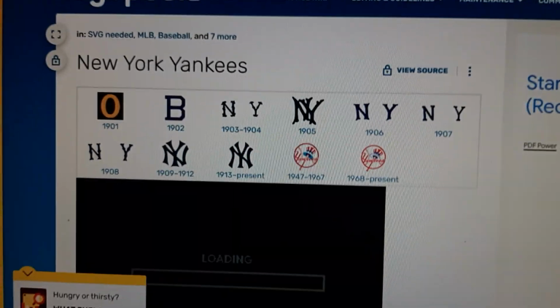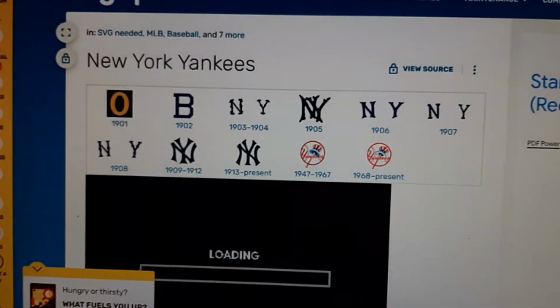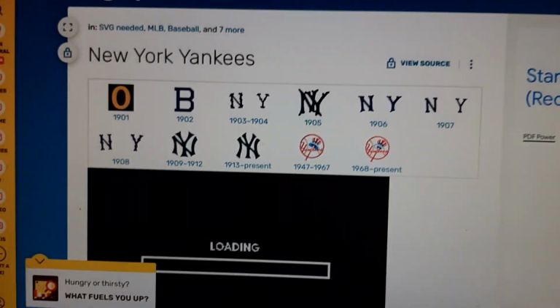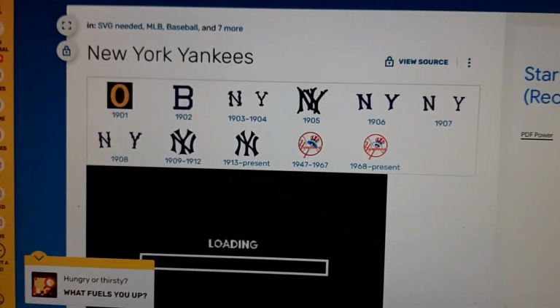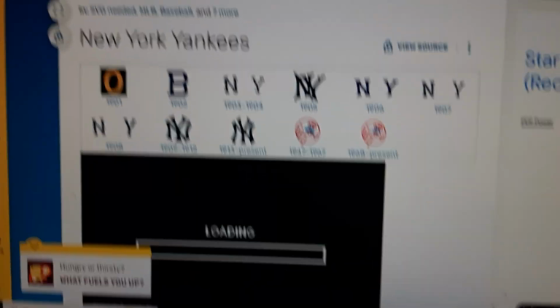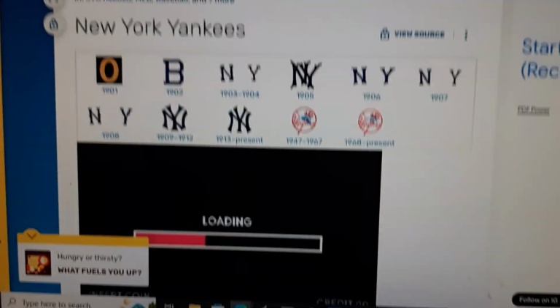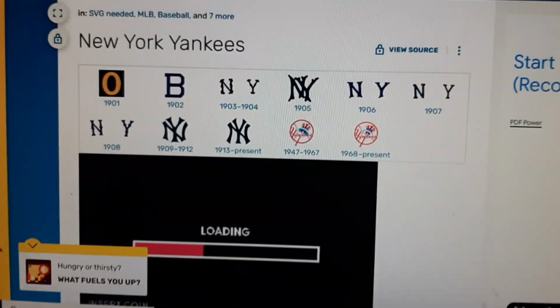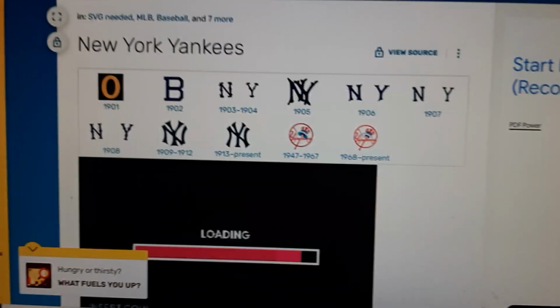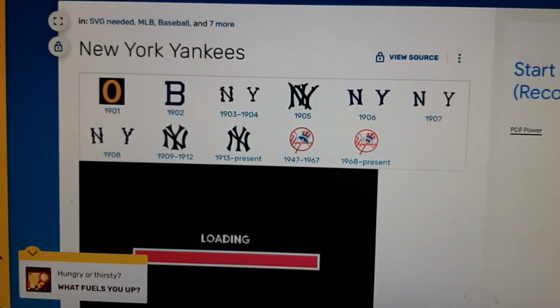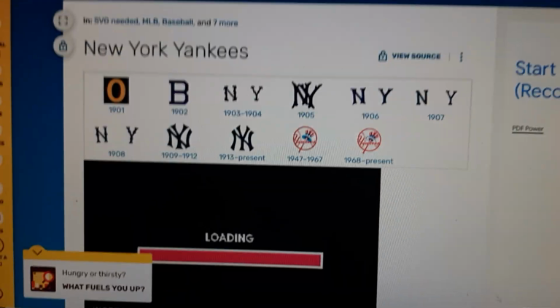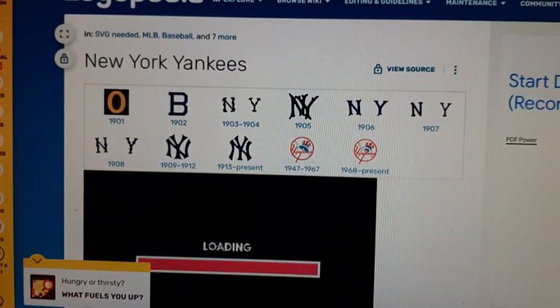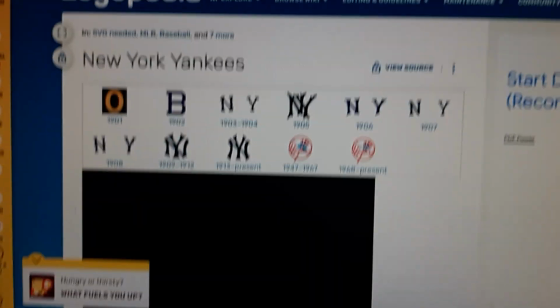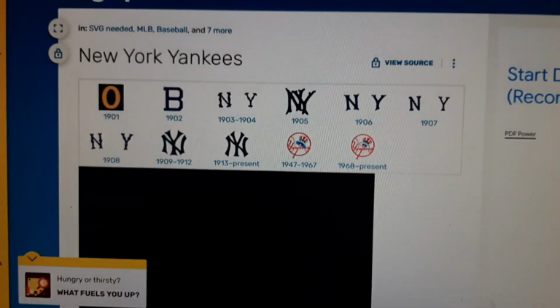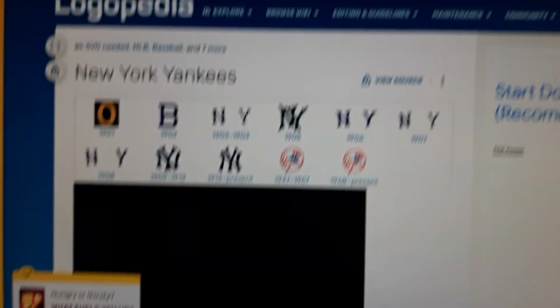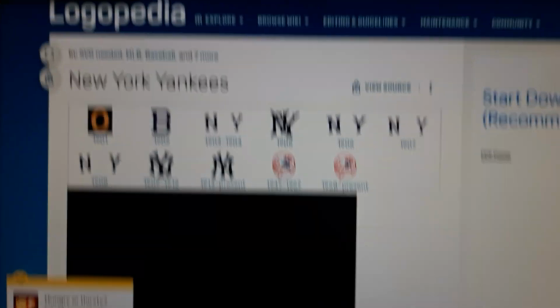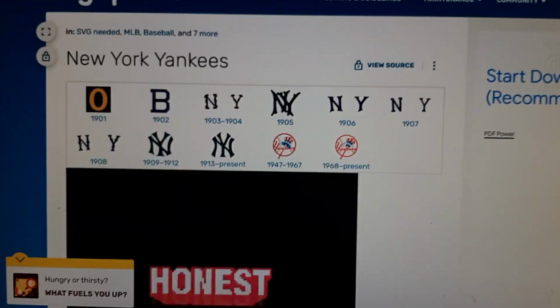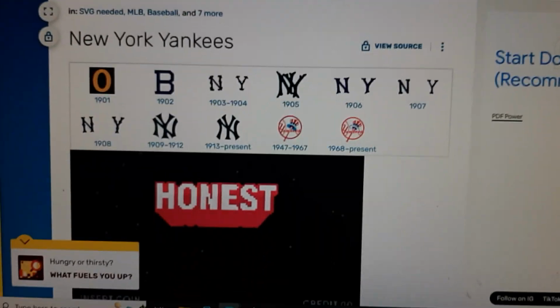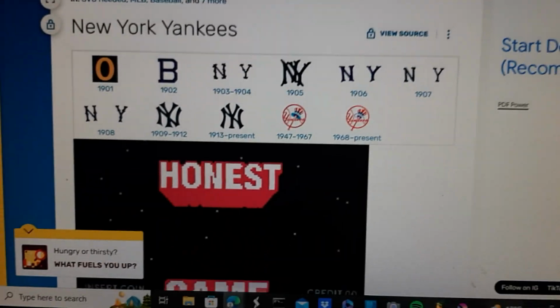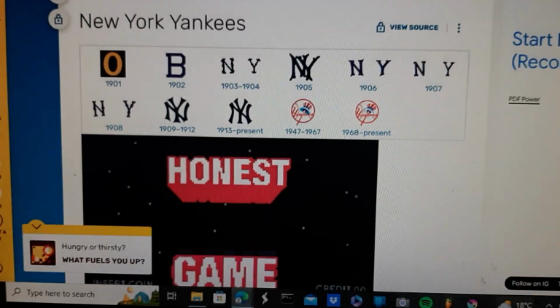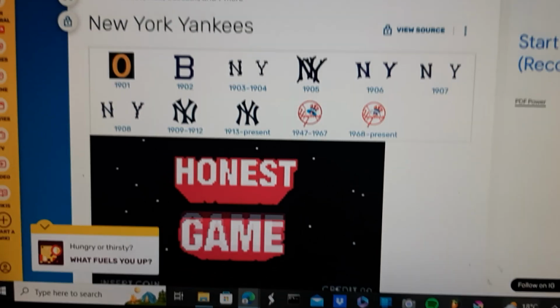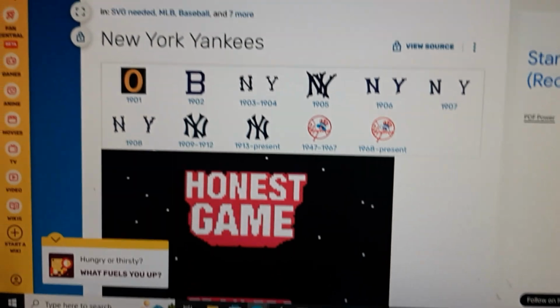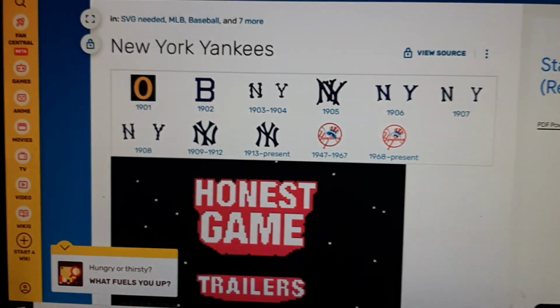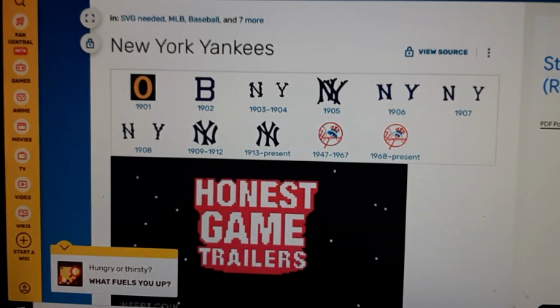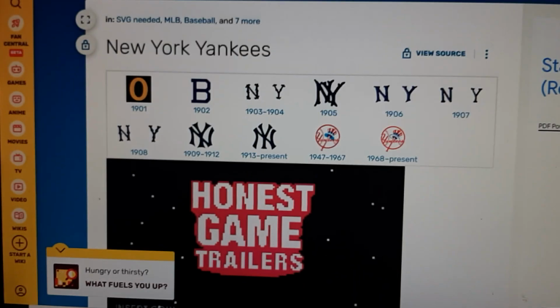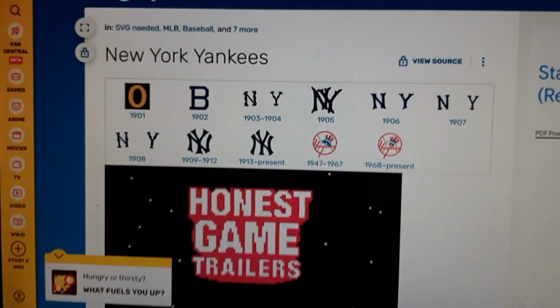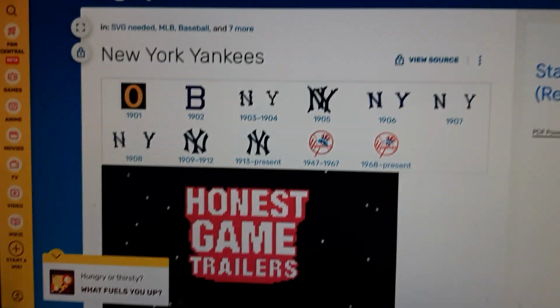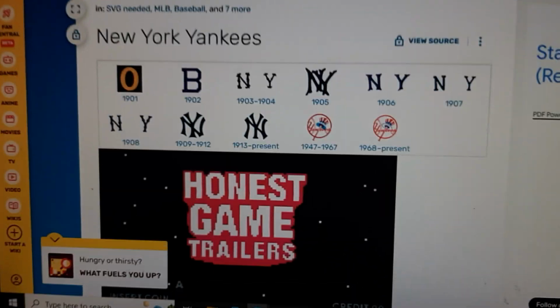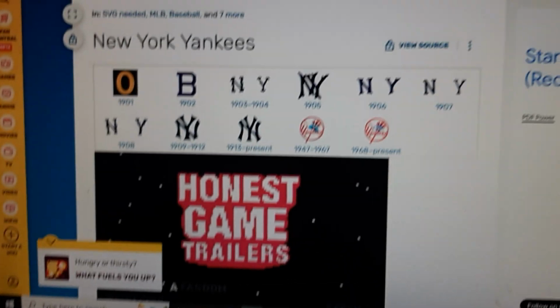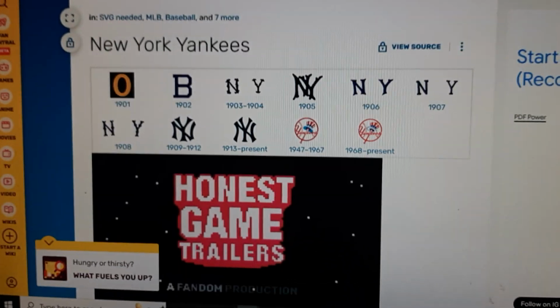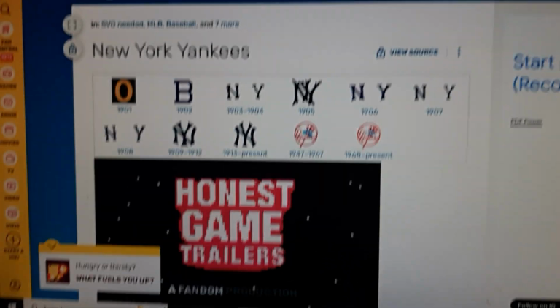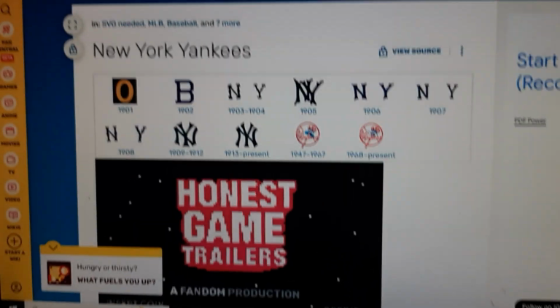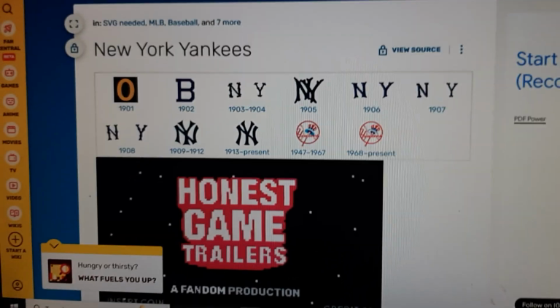Hello there, this is me, Trudor Nureka, and NetTransit 22, and welcome to a new episode on Local History Logopedia.